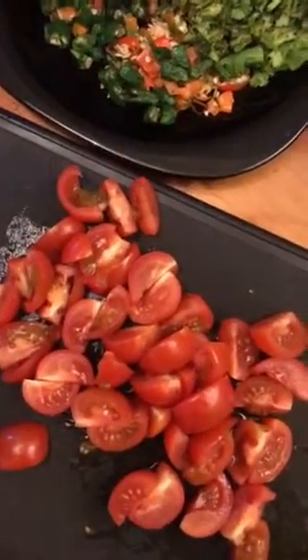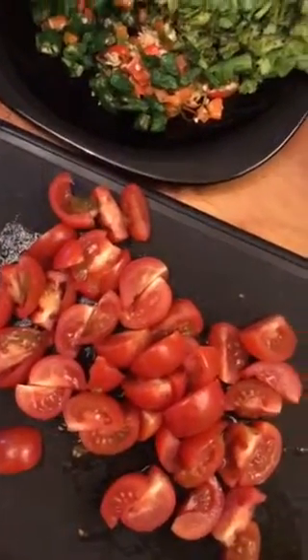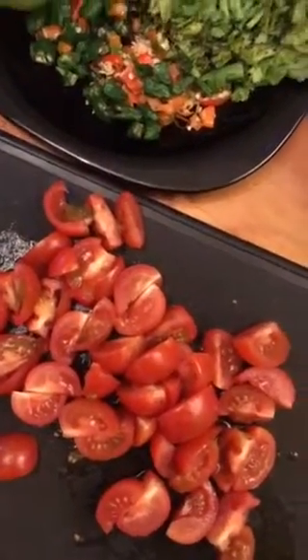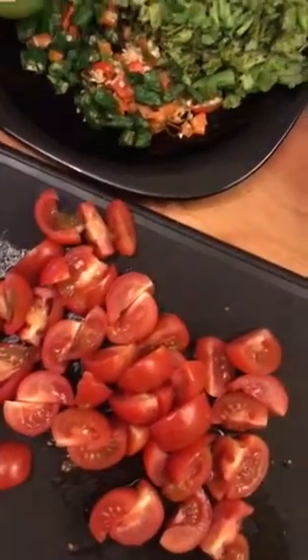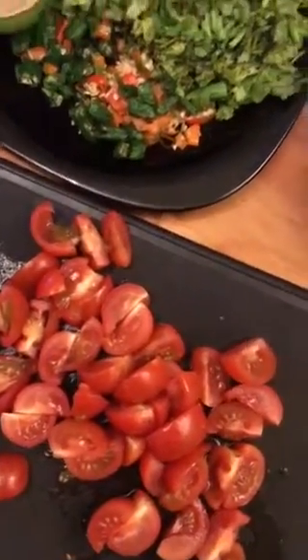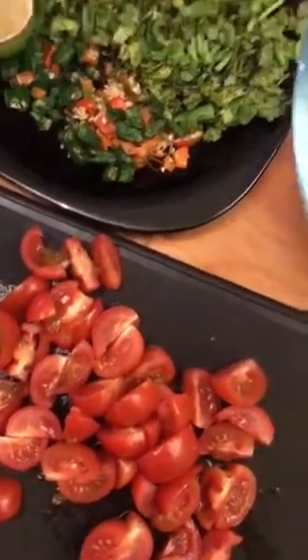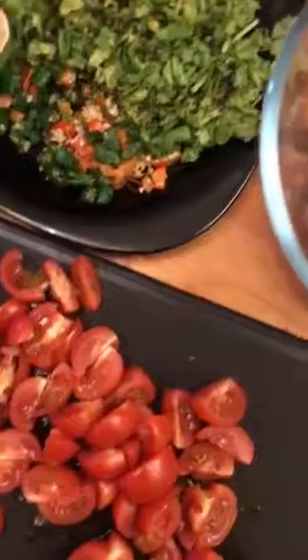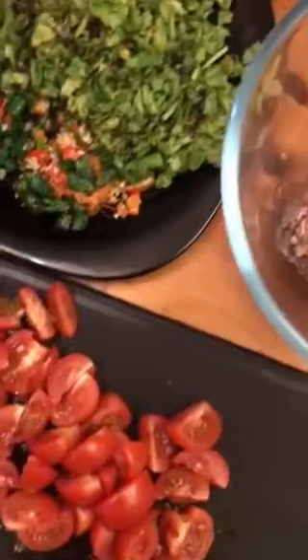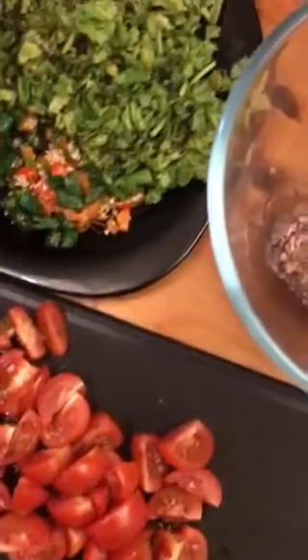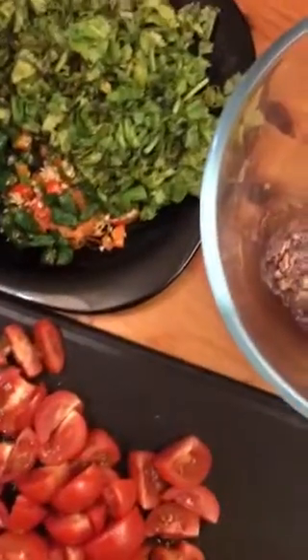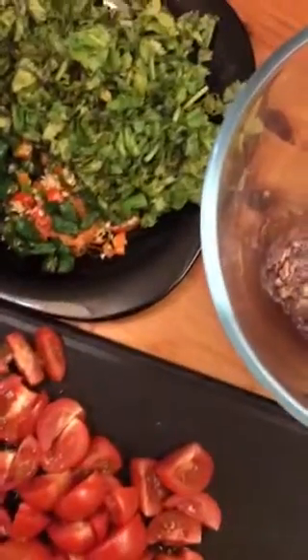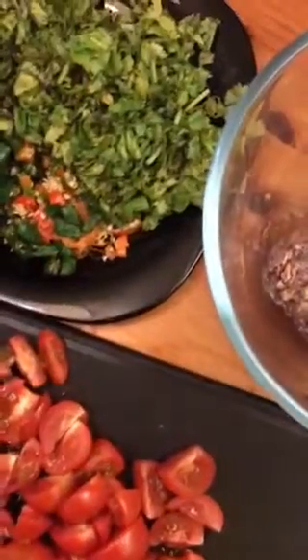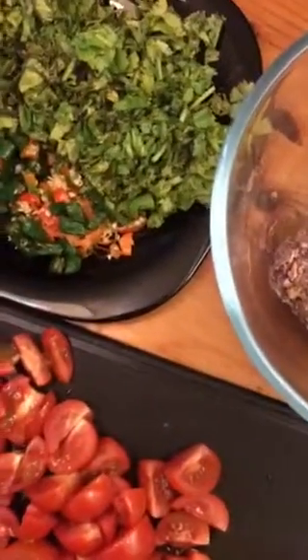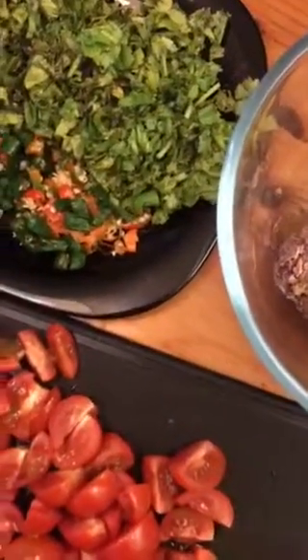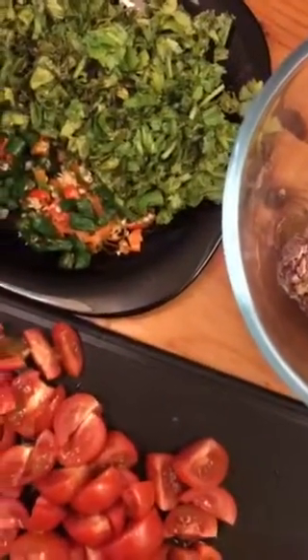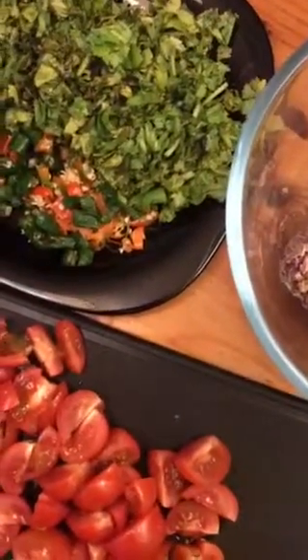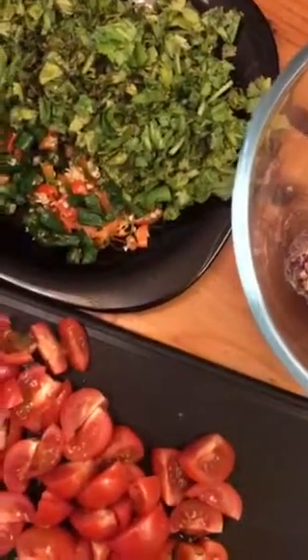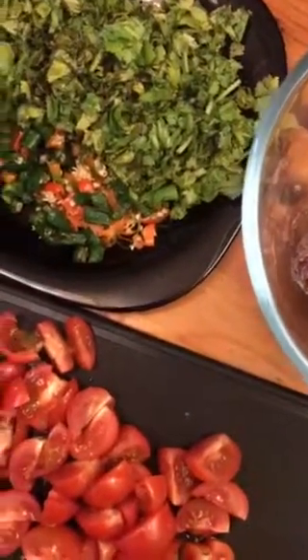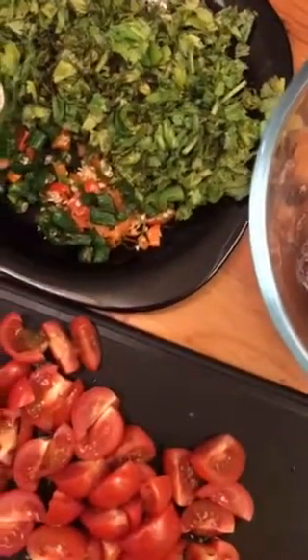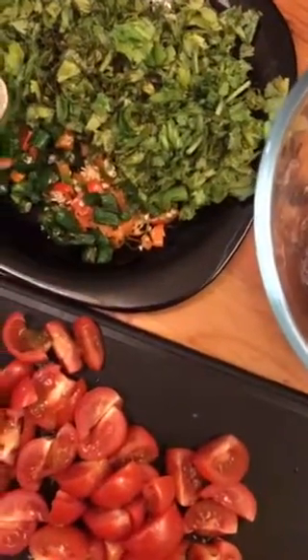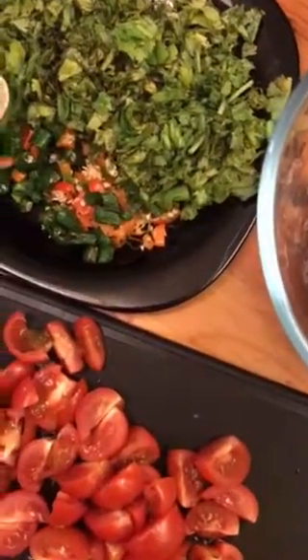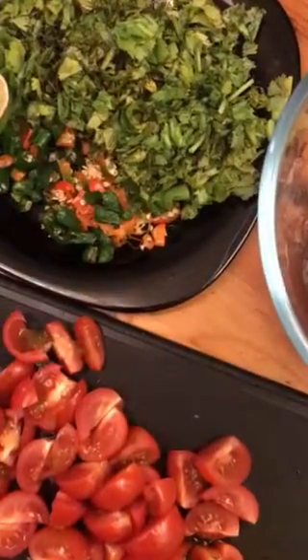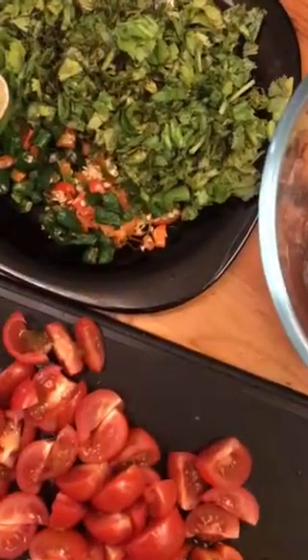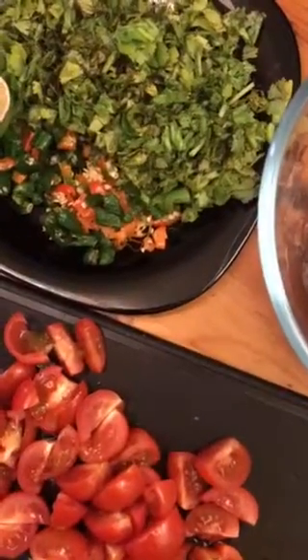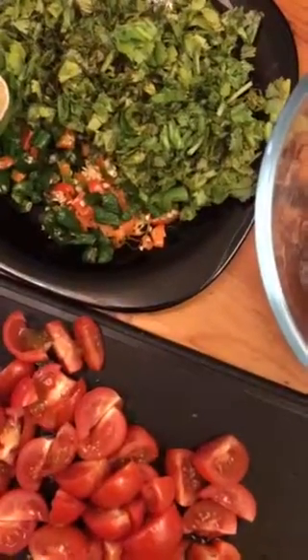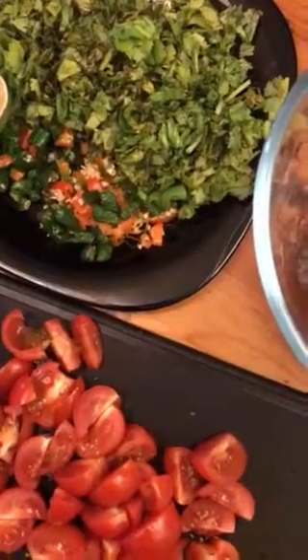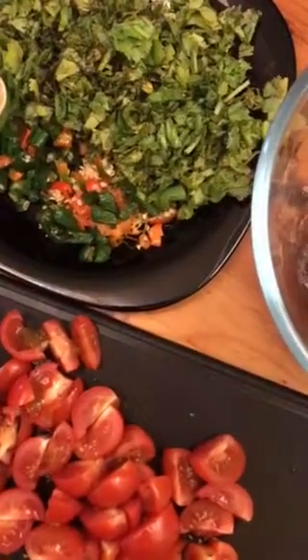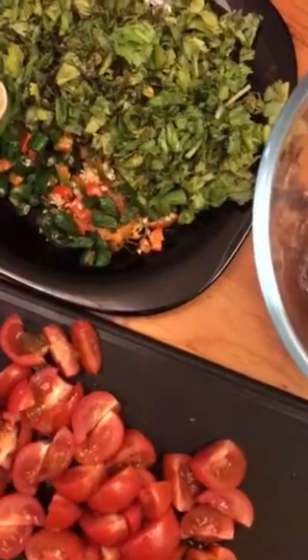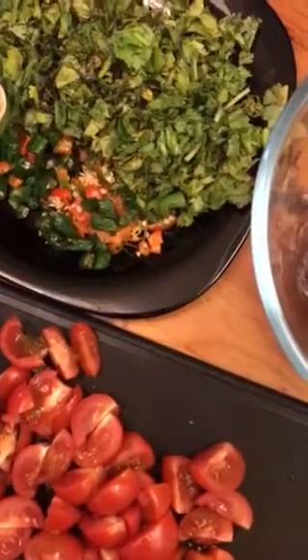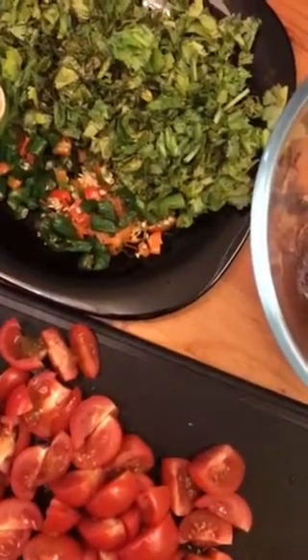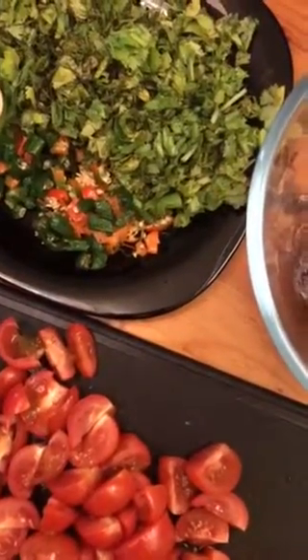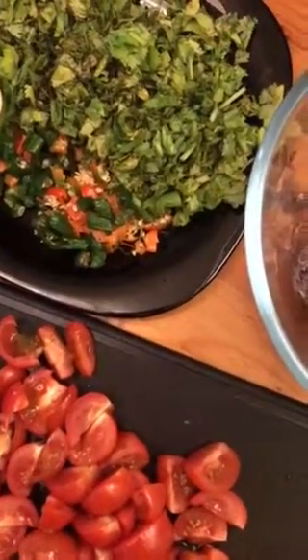So let's begin. This is a simple recipe but ultimately delicious.